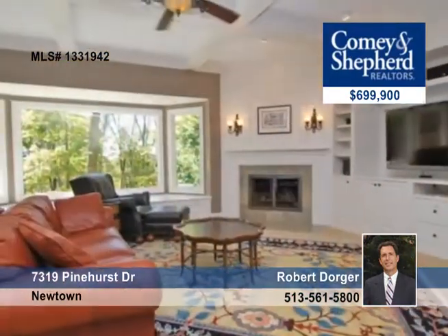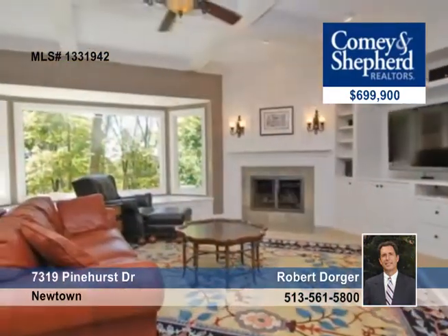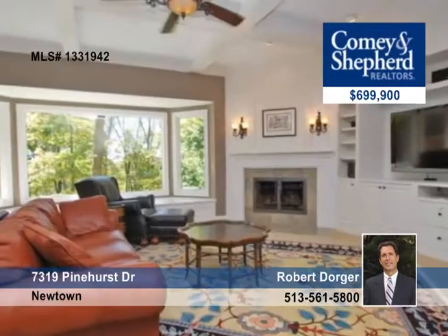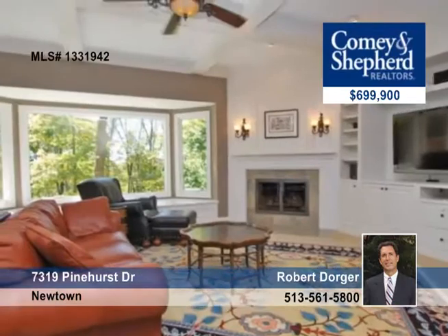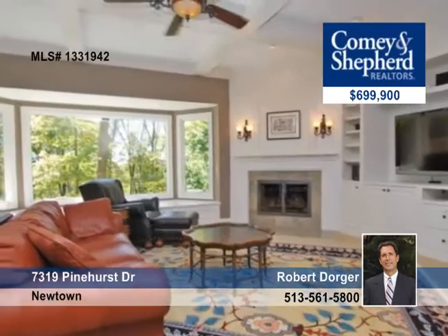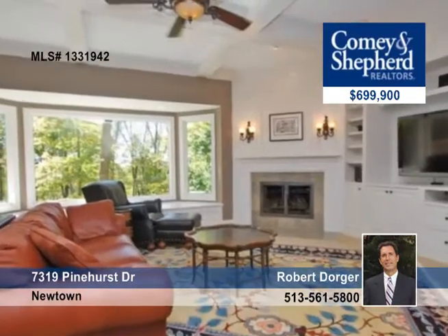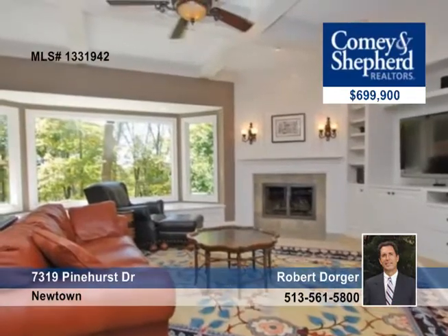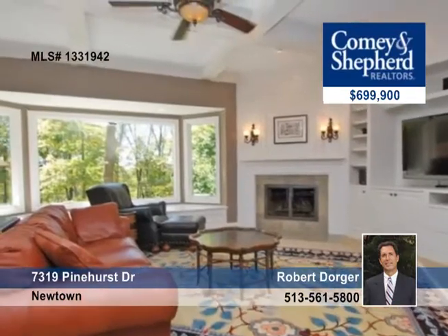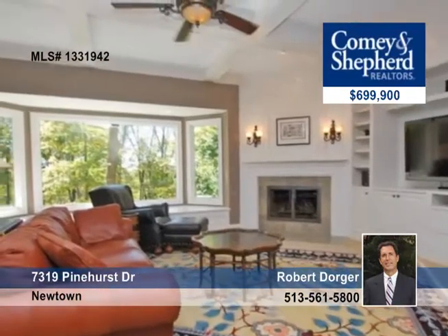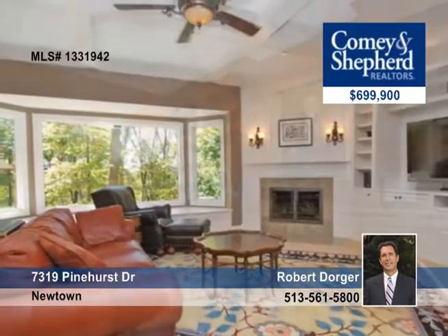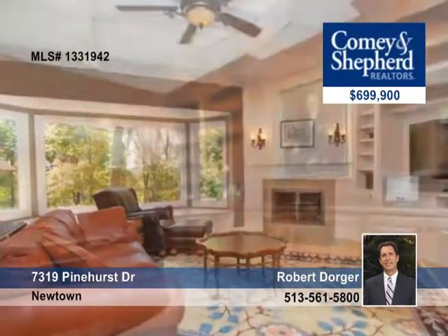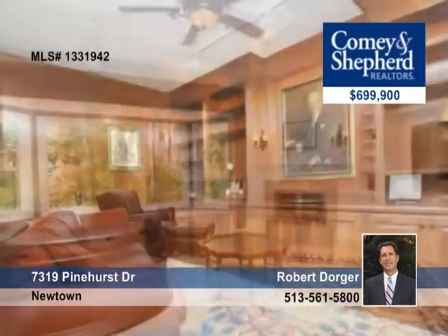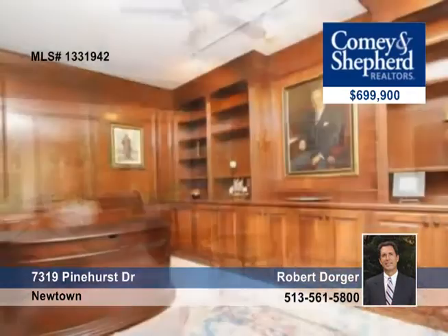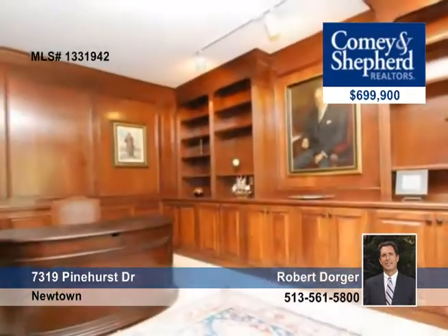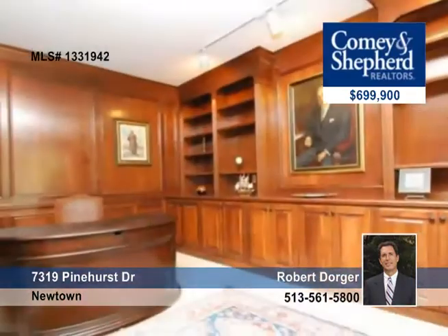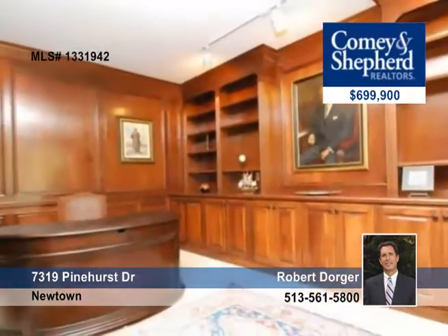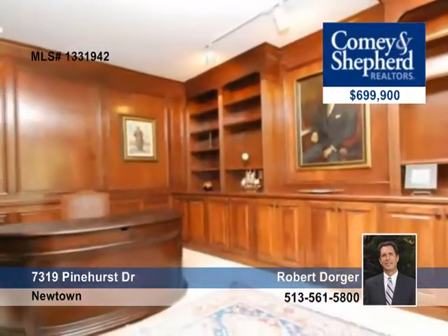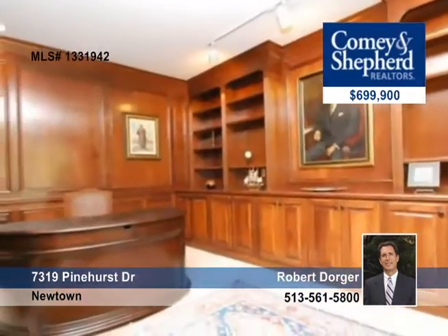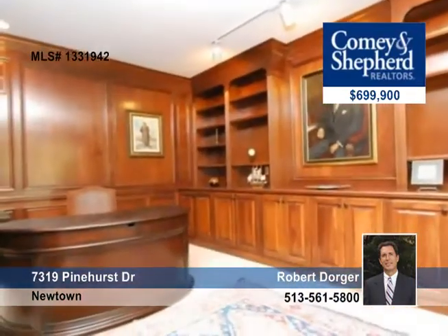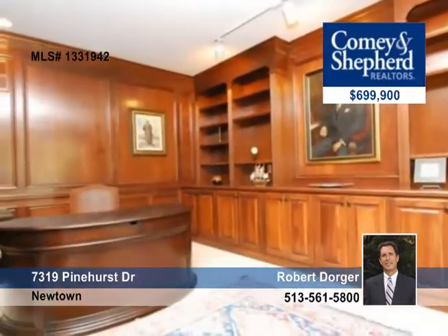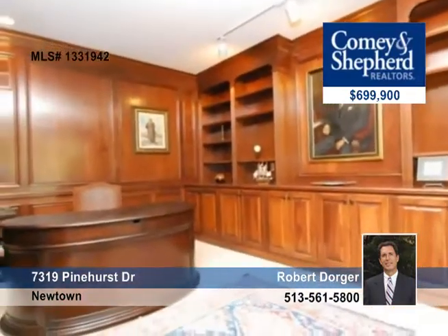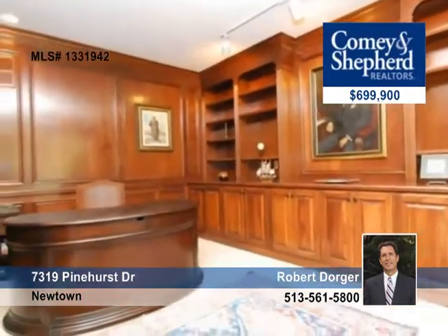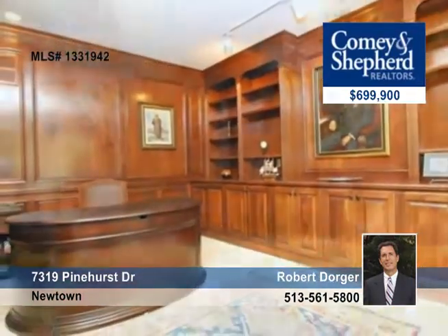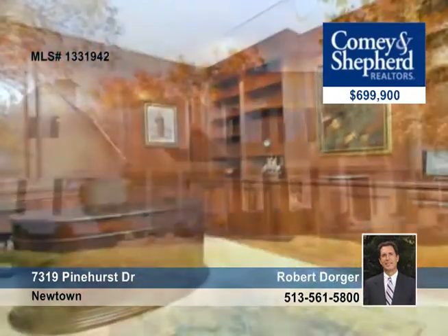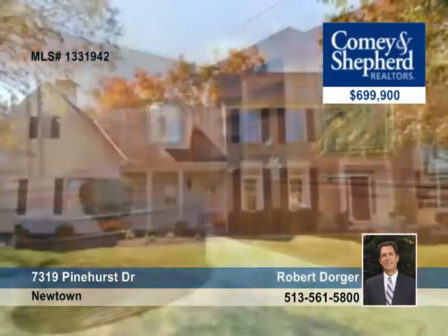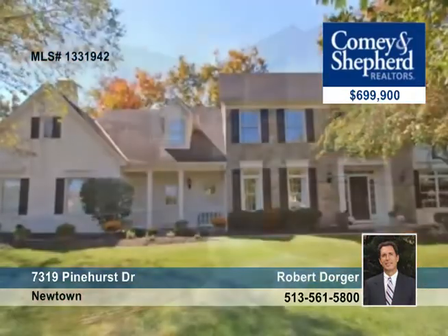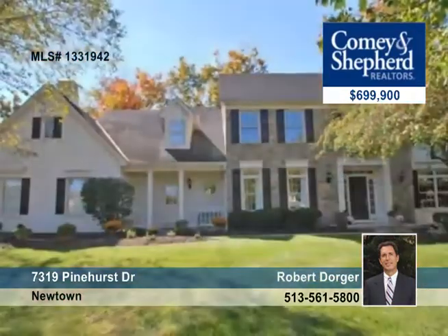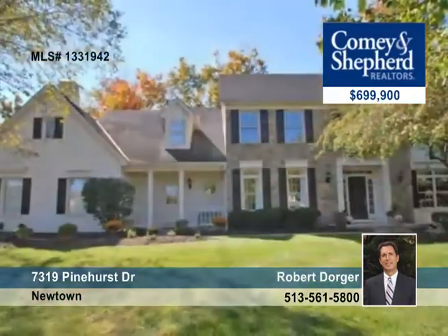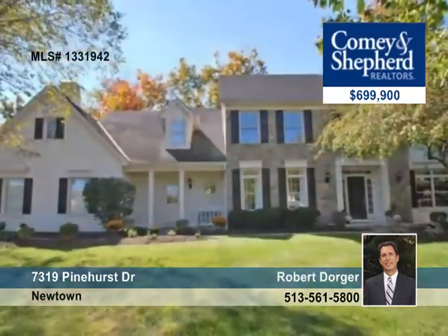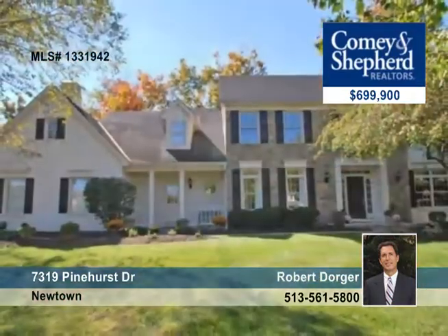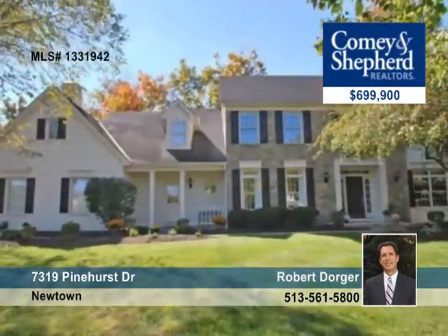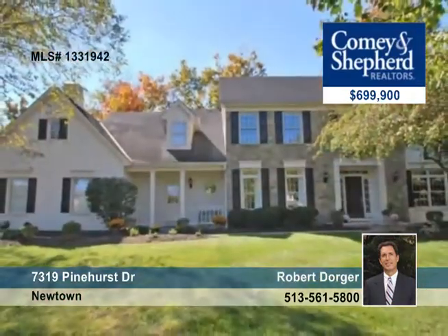The Master Wing has a fireplace, sitting room, and spa bath. Don't miss seeing this one with Robert.